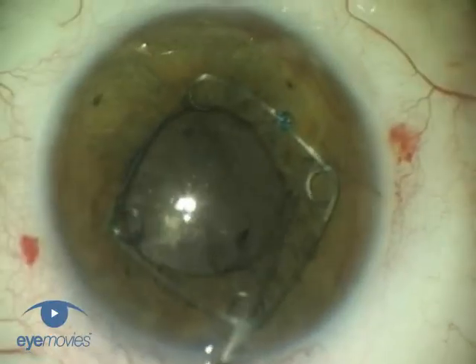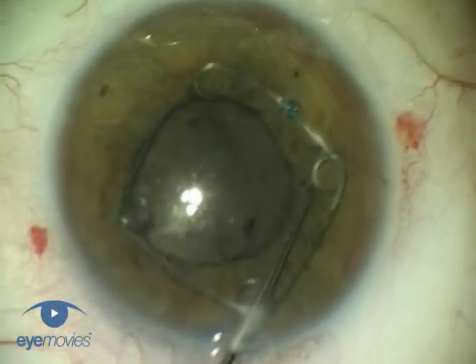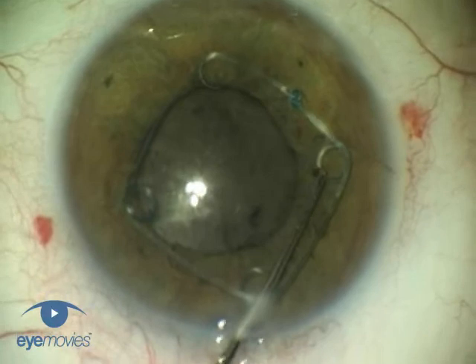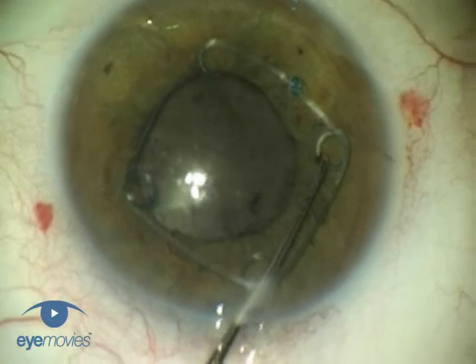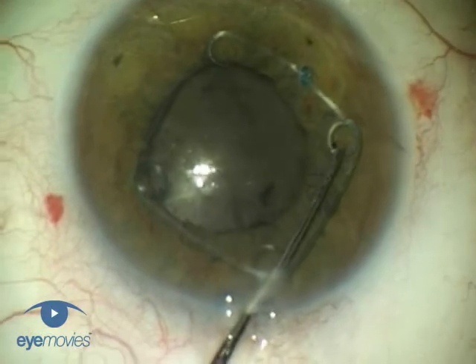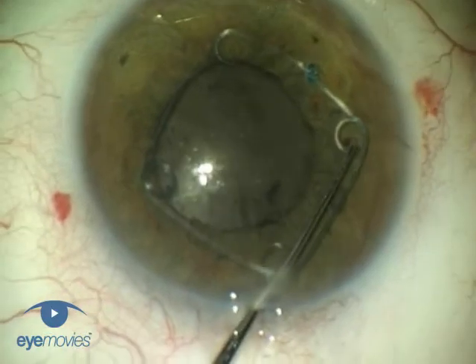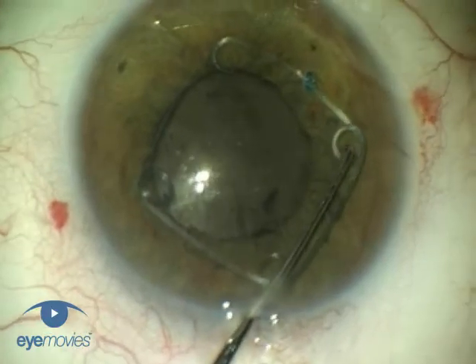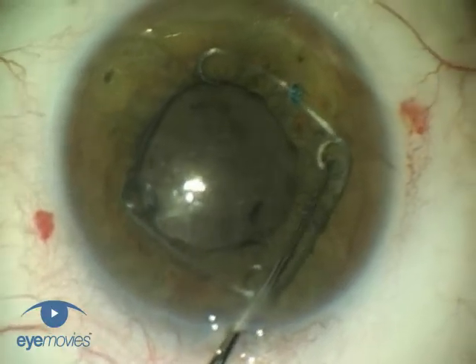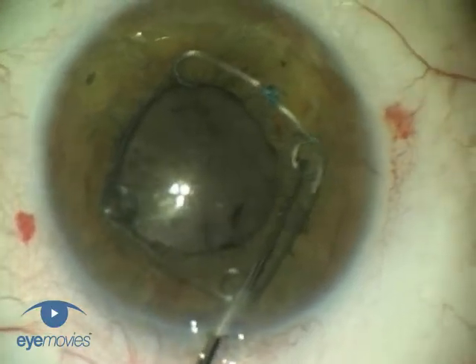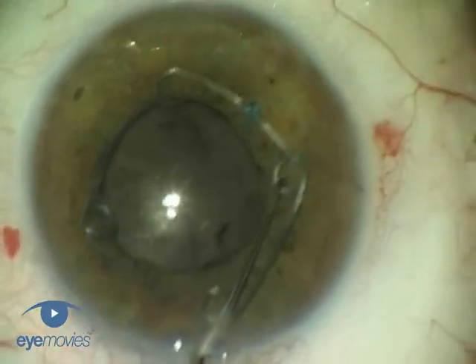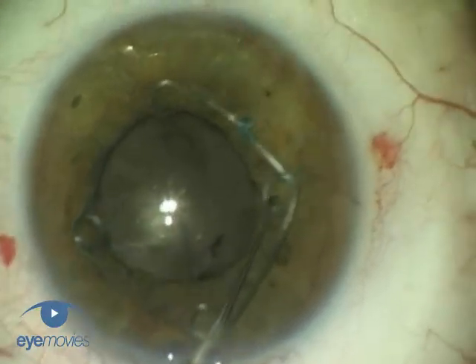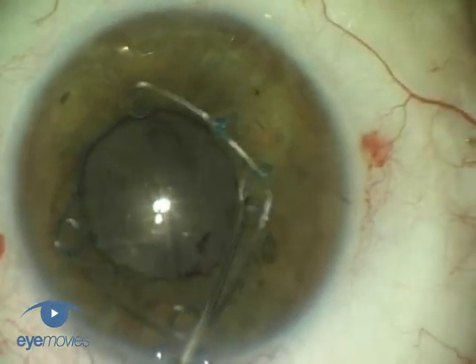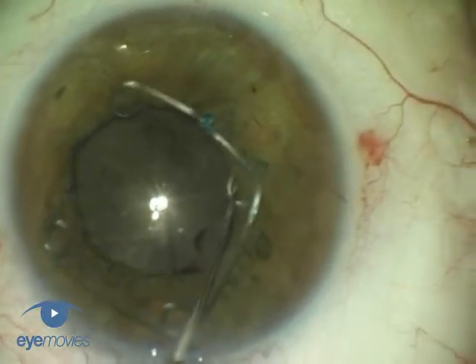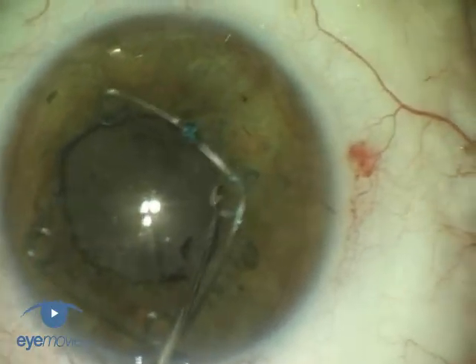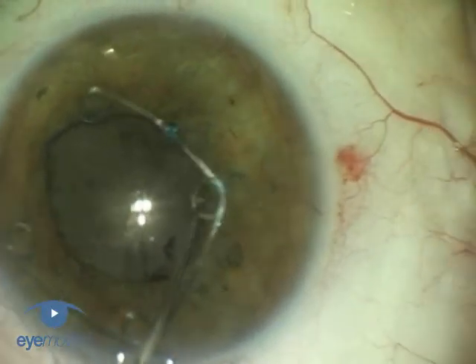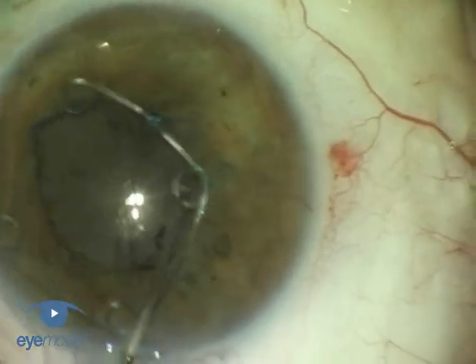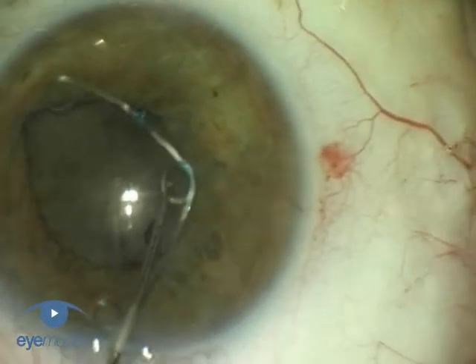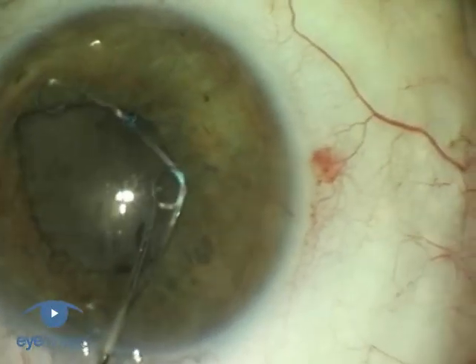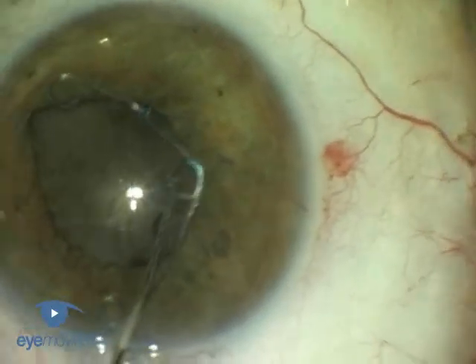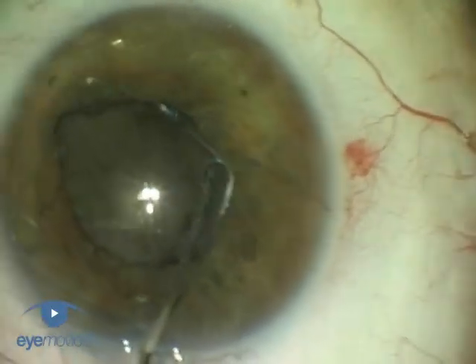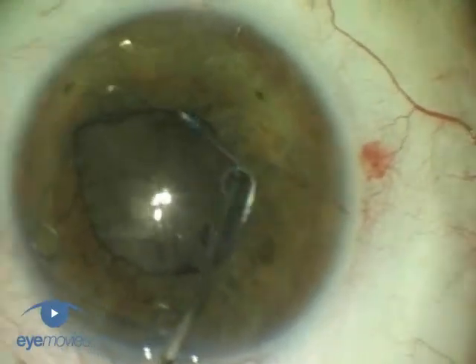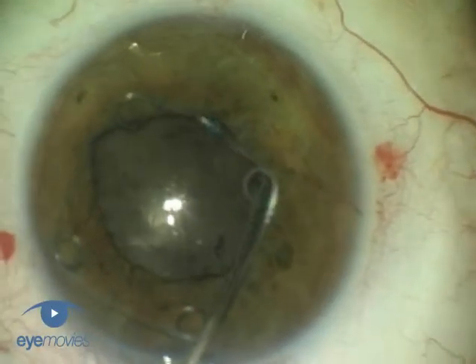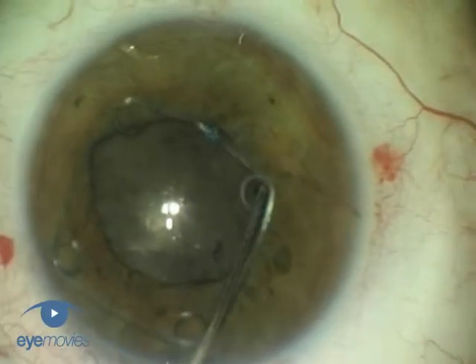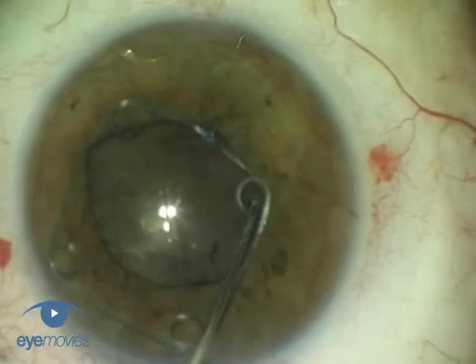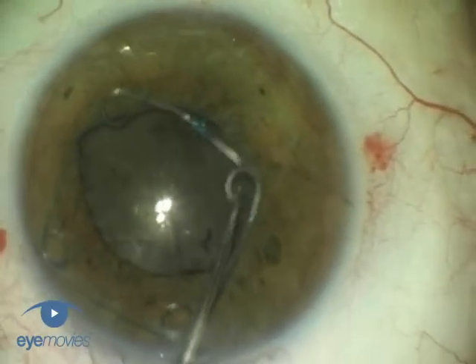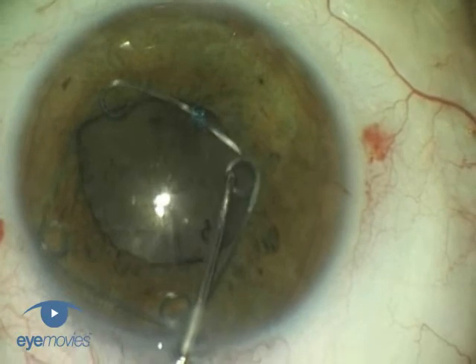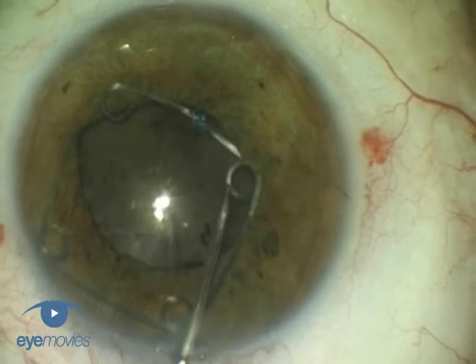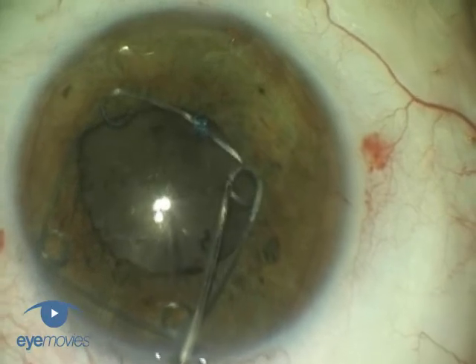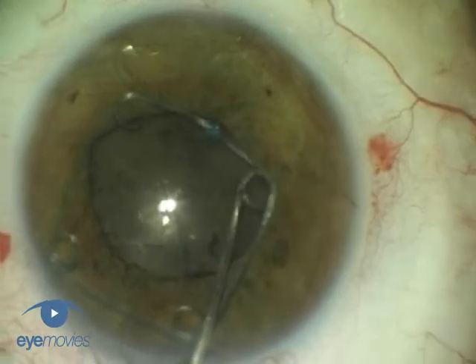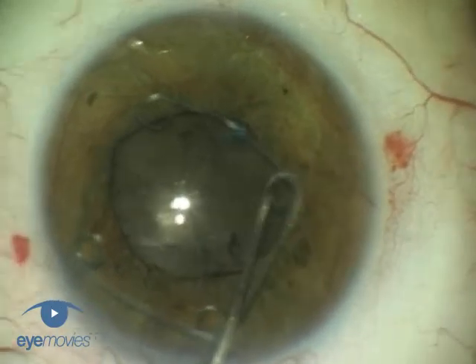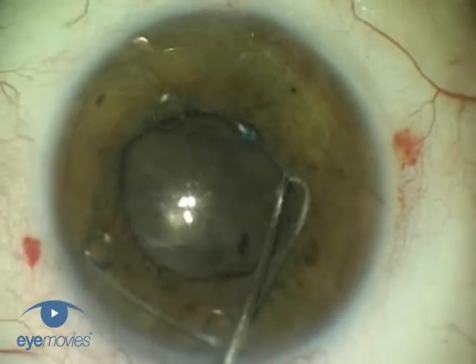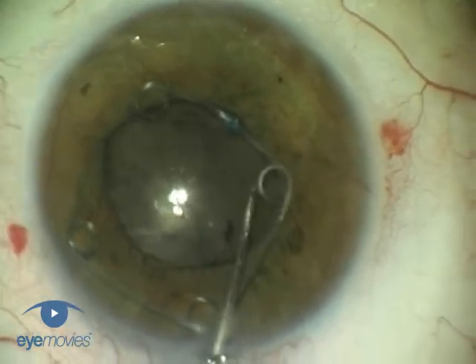Each loop is engaged by compressing the ring, dropping it down over the edge of the iris, and then releasing and sliding it over the pupil margin.